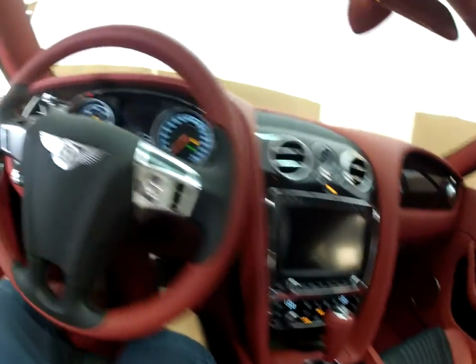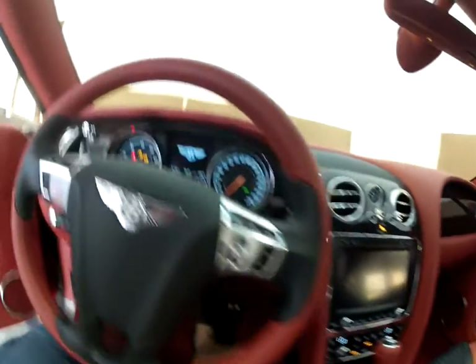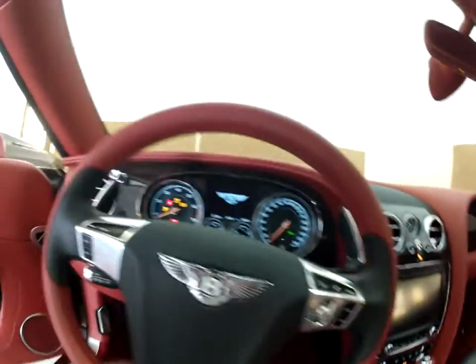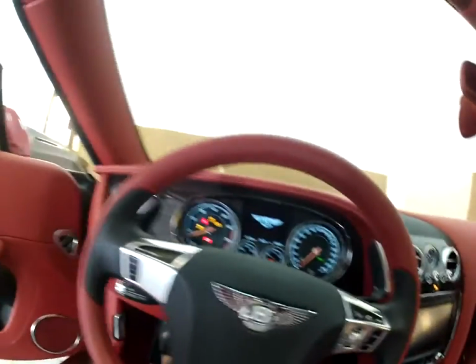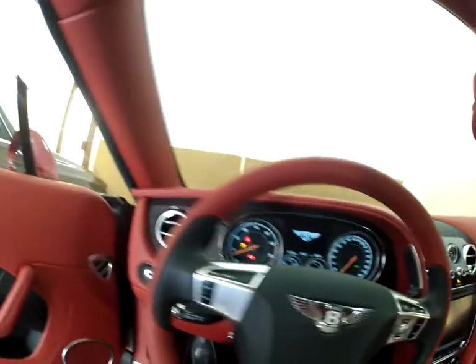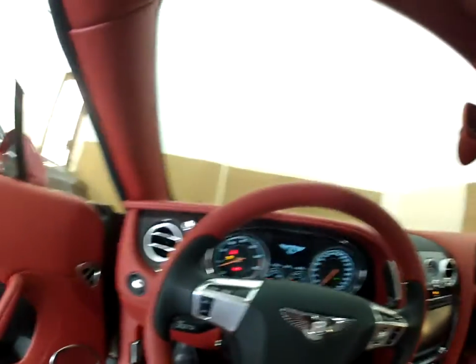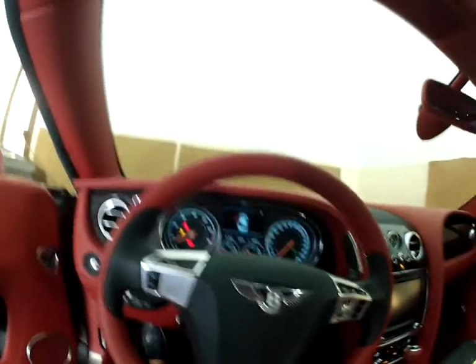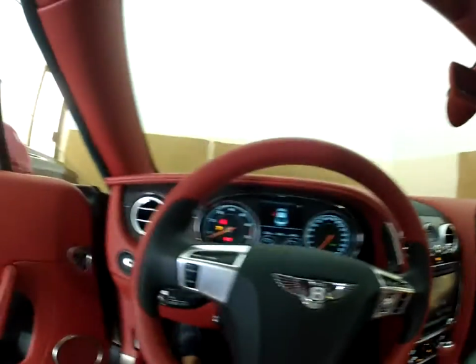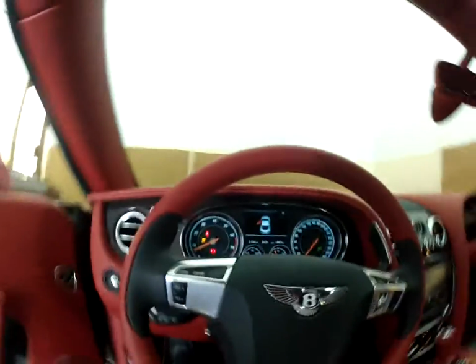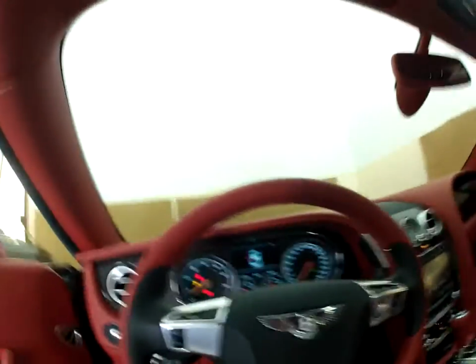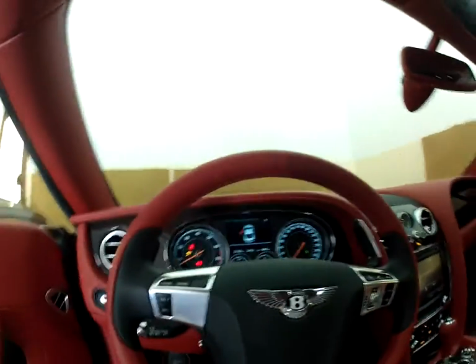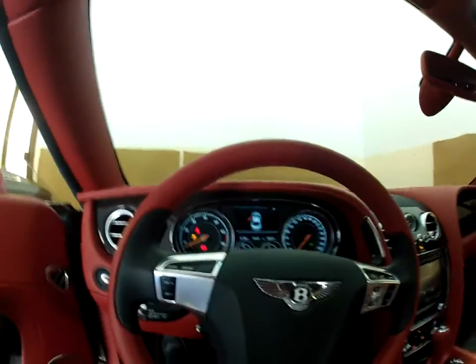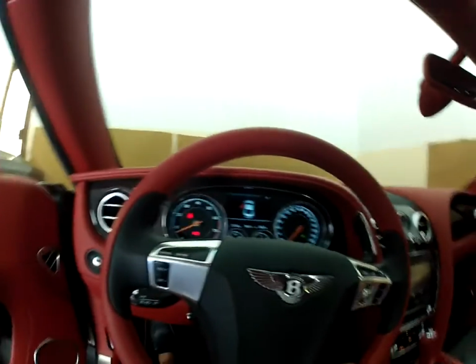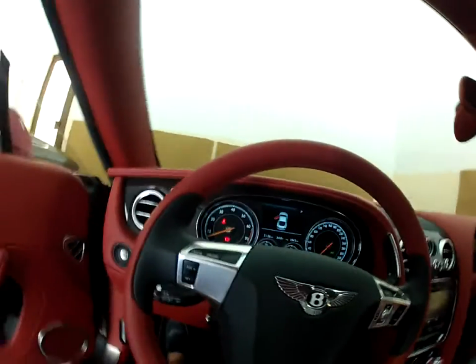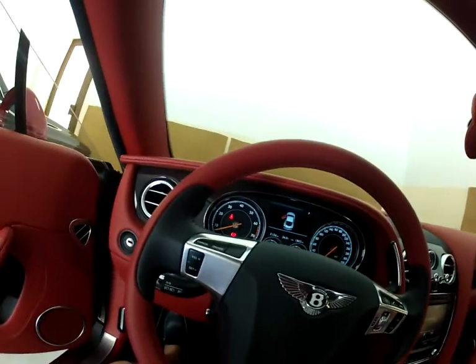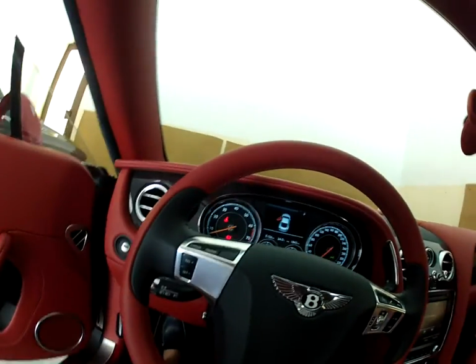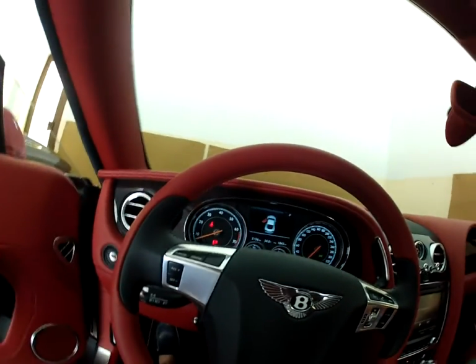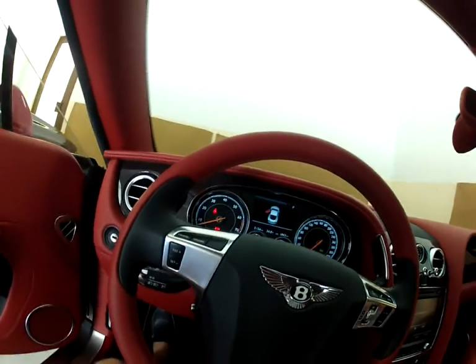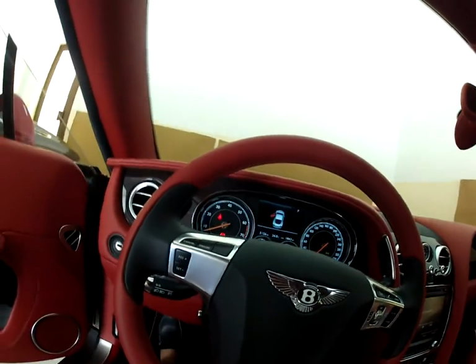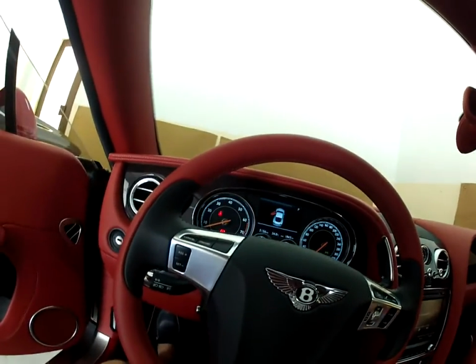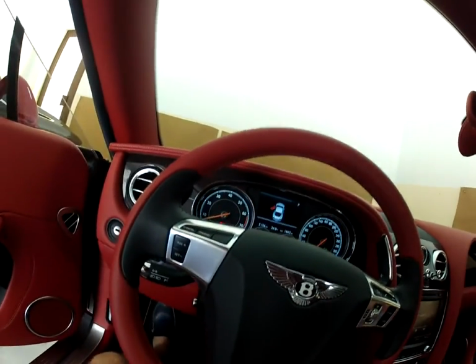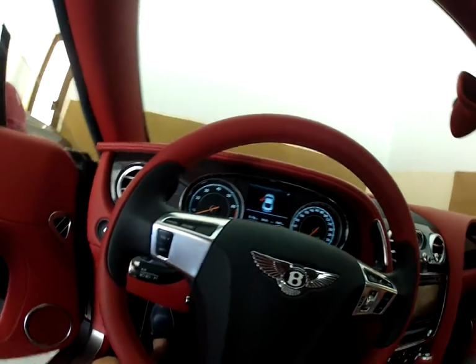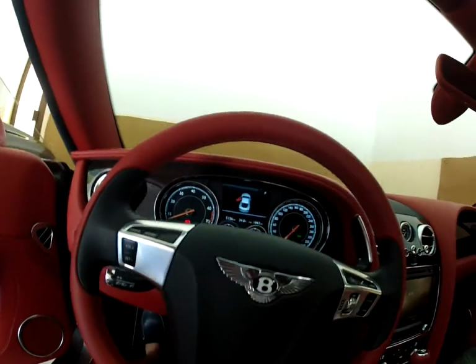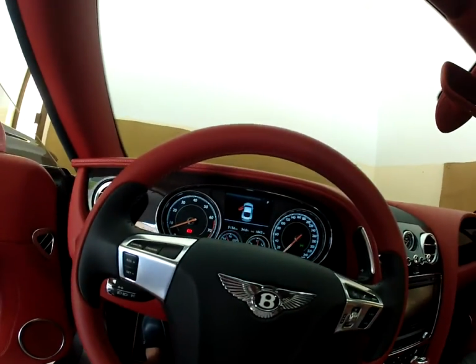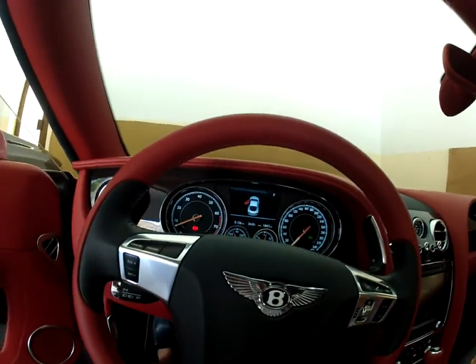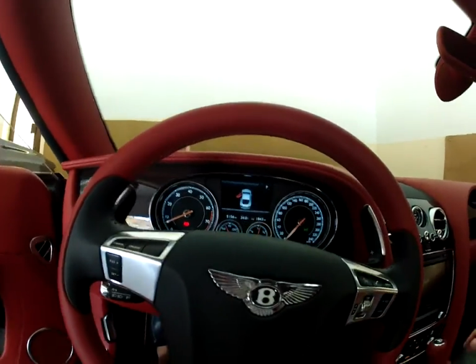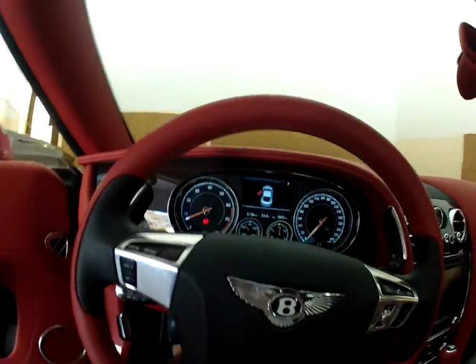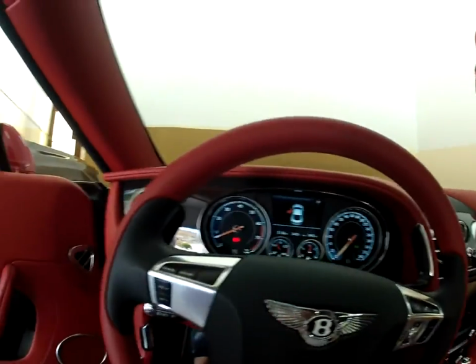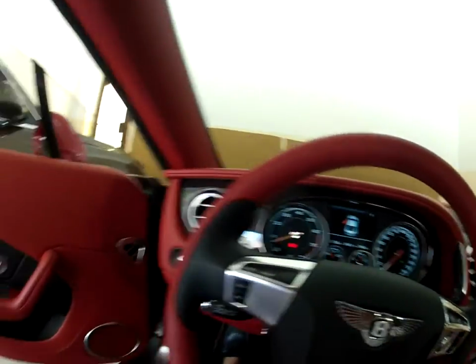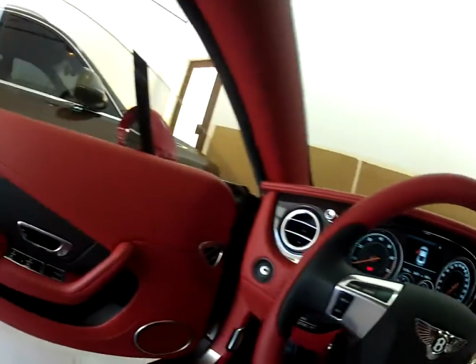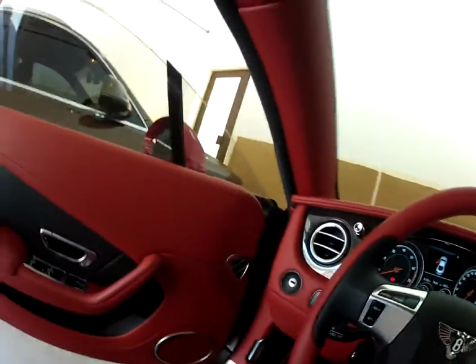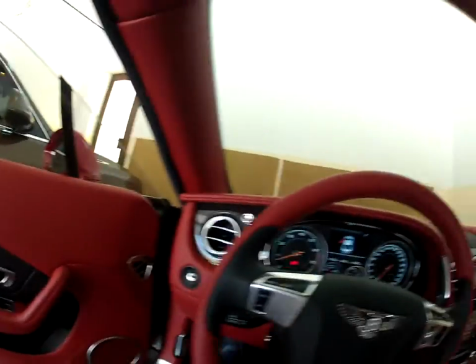Let me start her up. There's that beautiful V8 rumble — it's quite low-key, you can't really say it's intrusive, but it's definitely there.